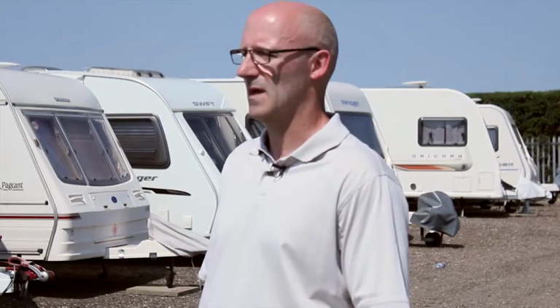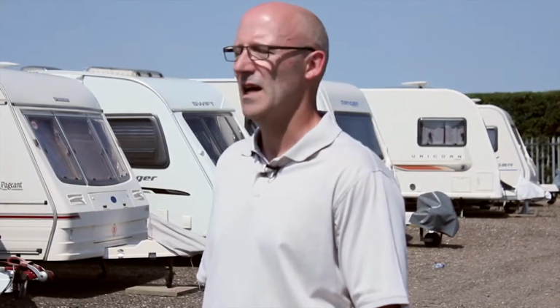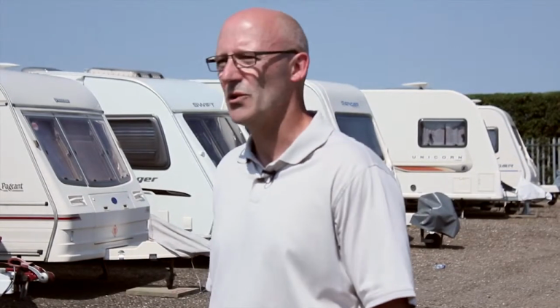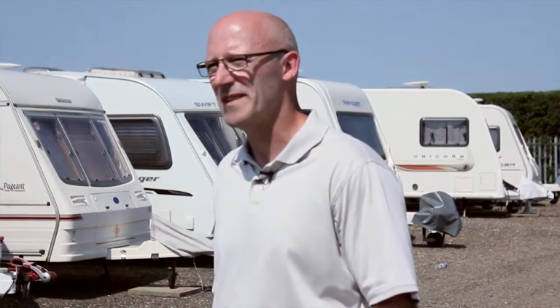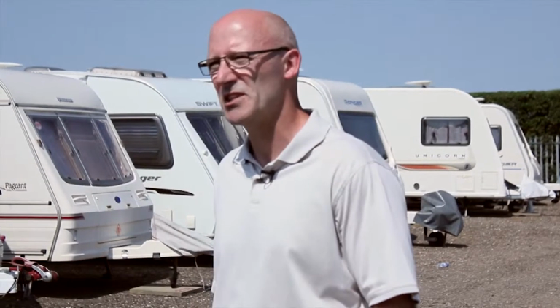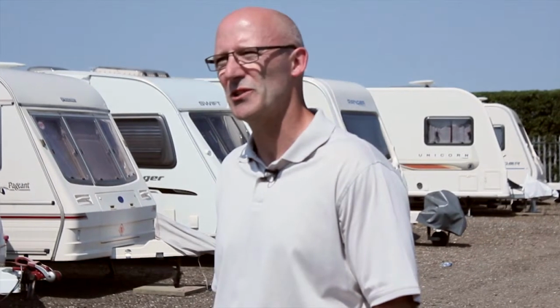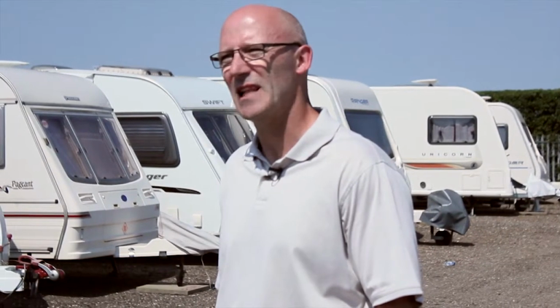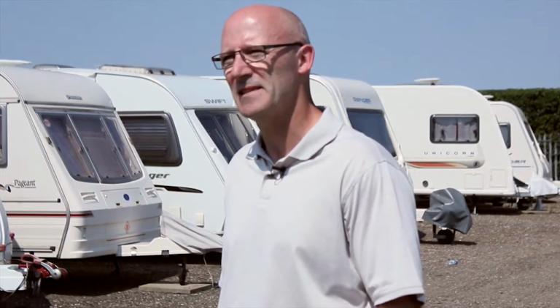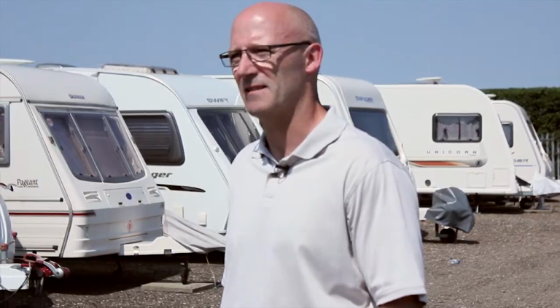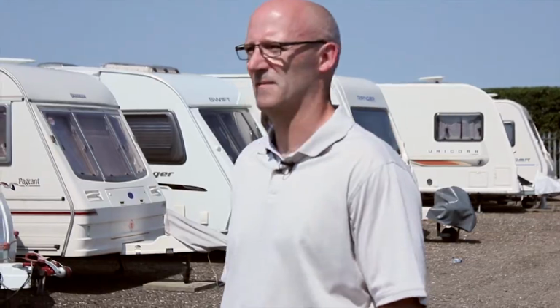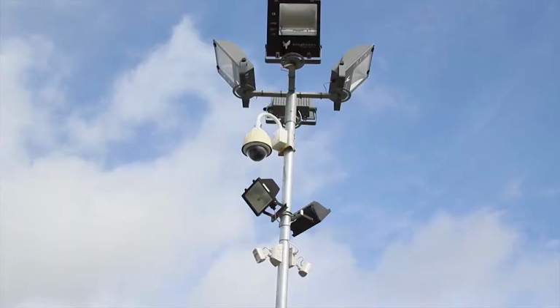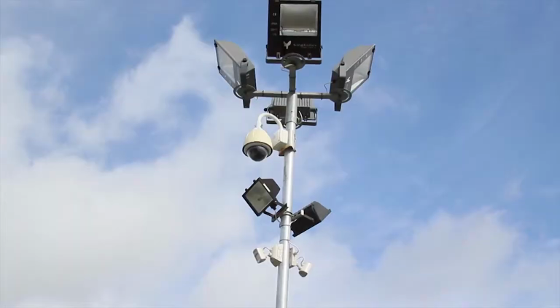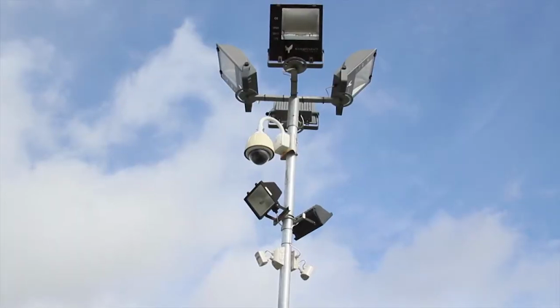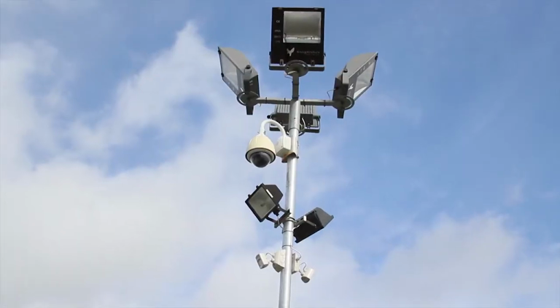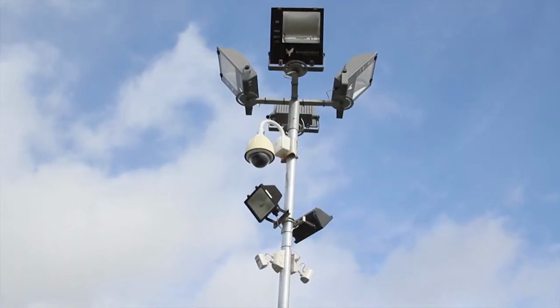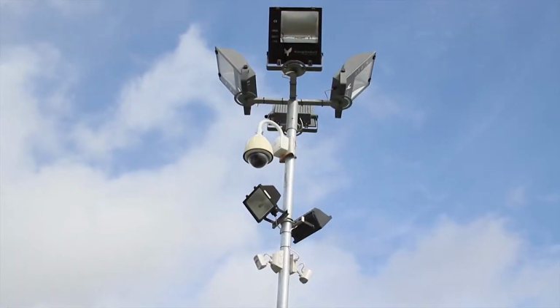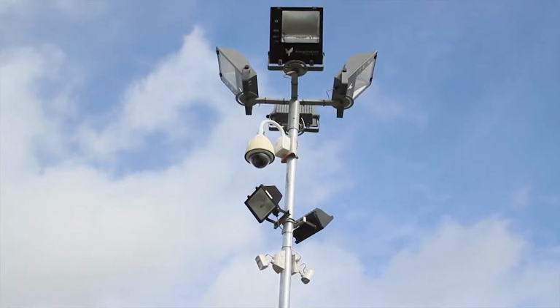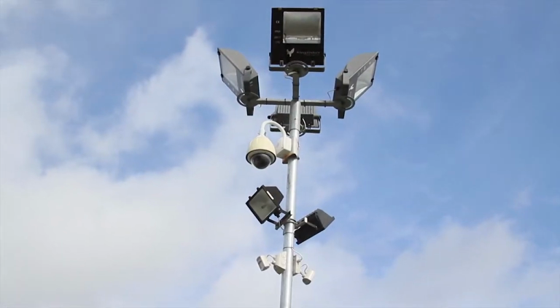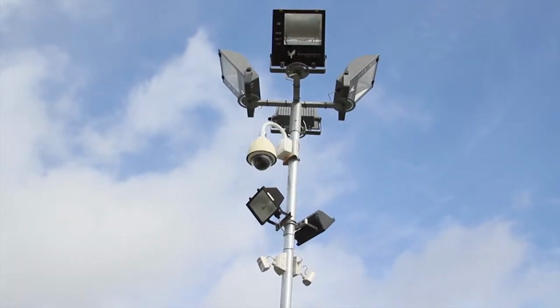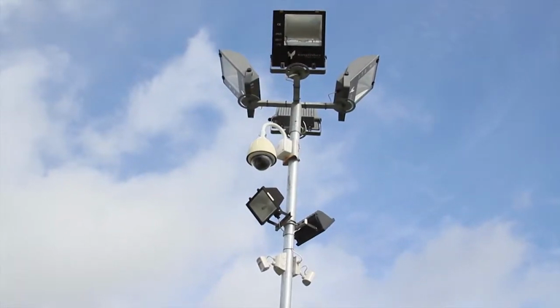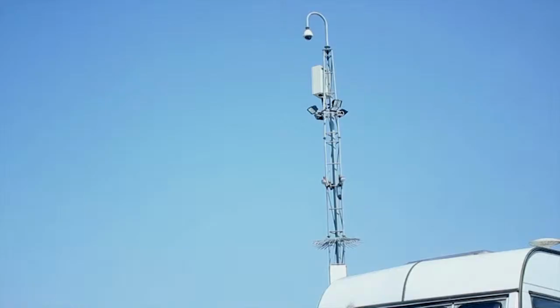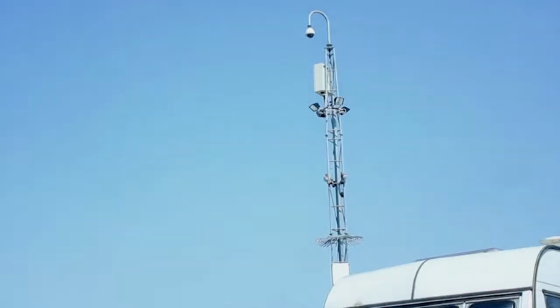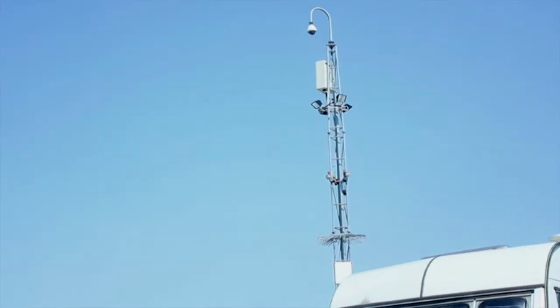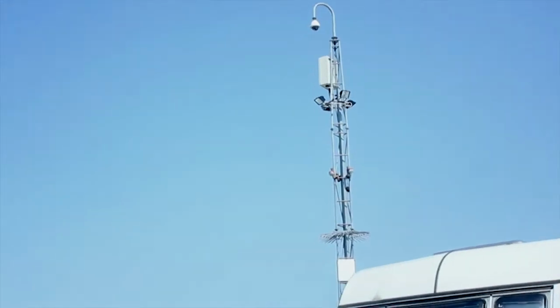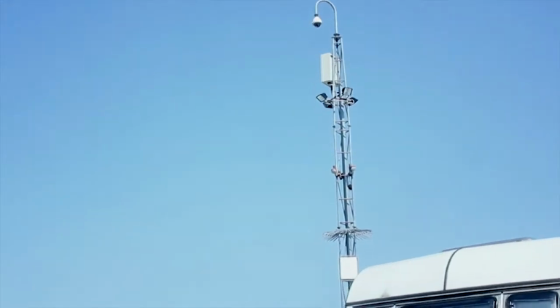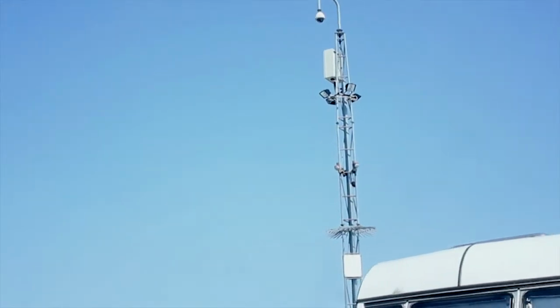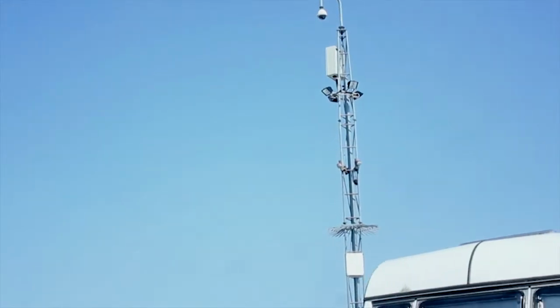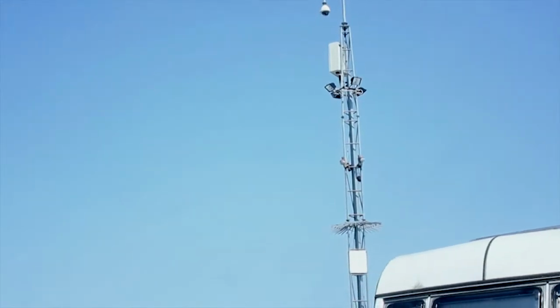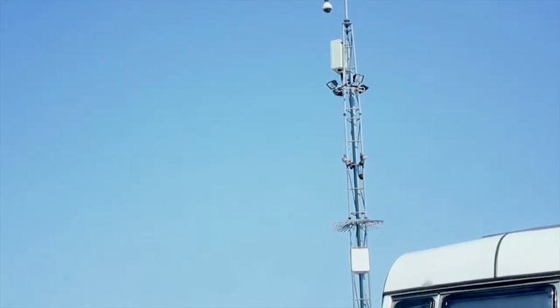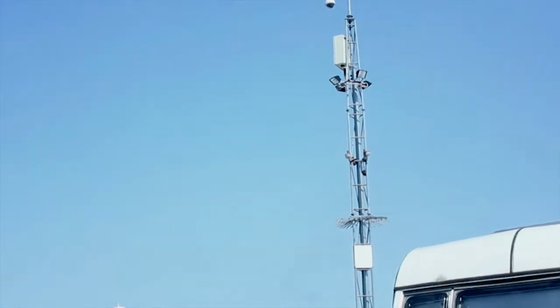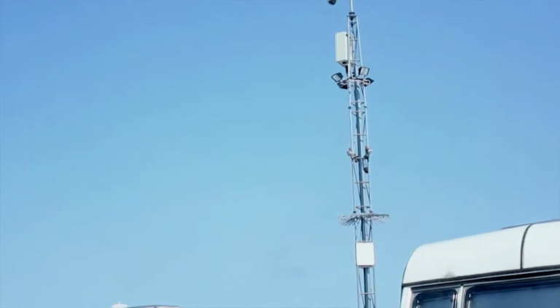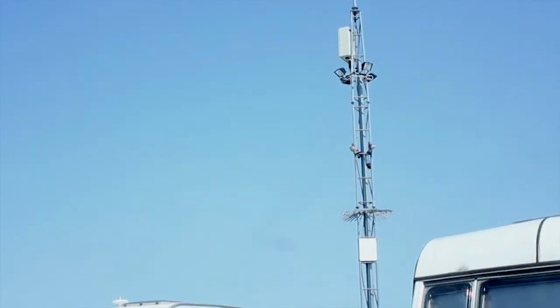Look at the security lighting. Does it cover the key entry and exit points and any other vulnerable areas?